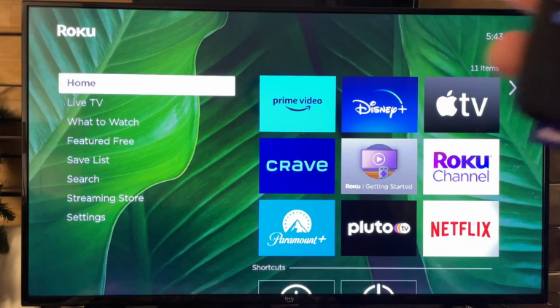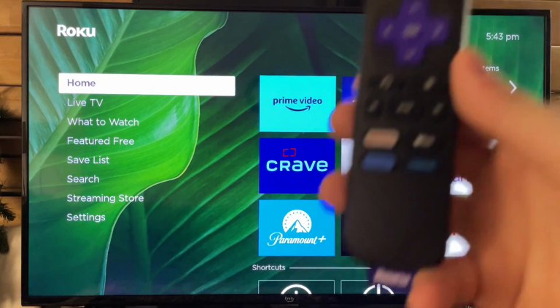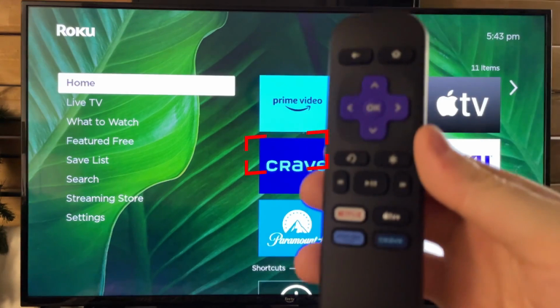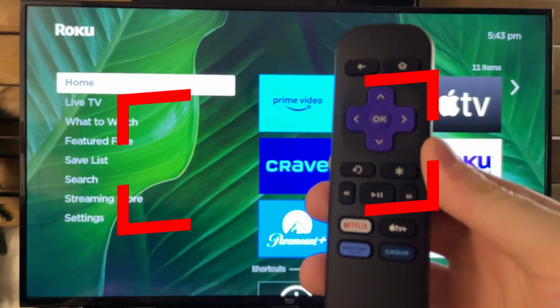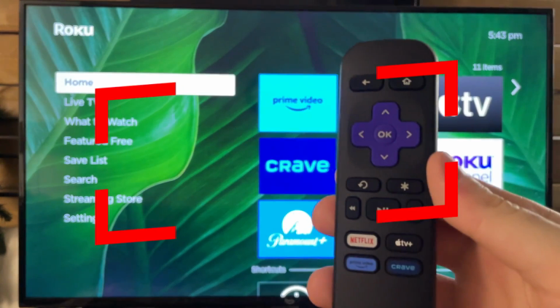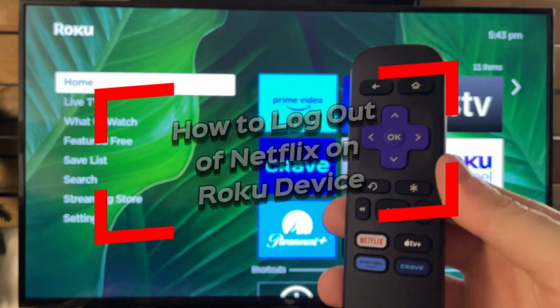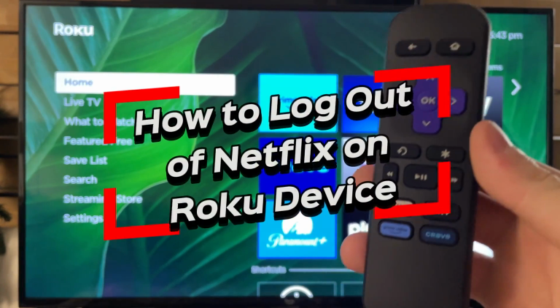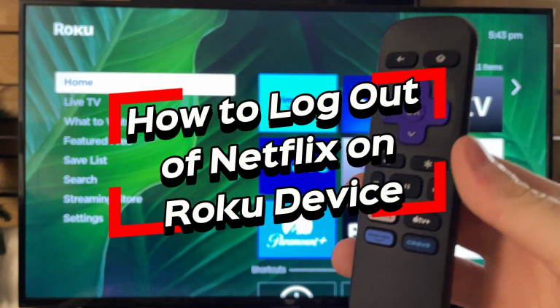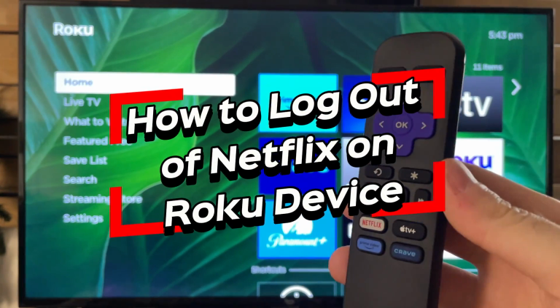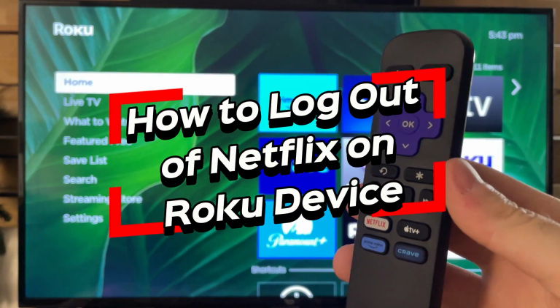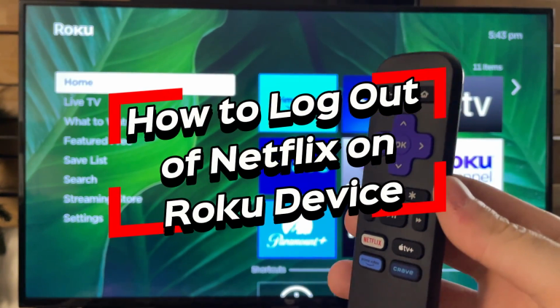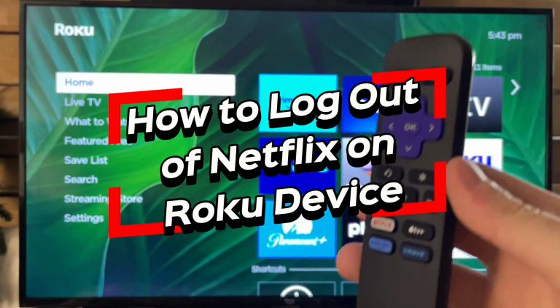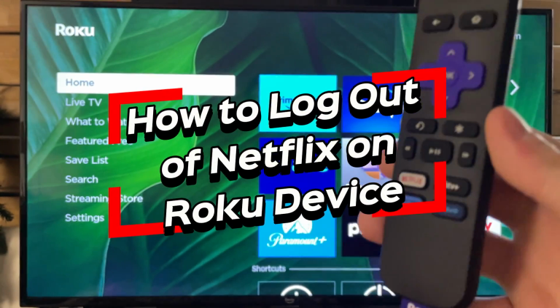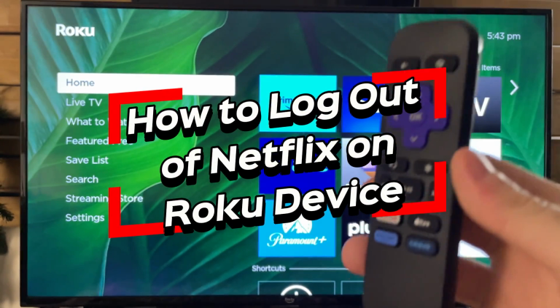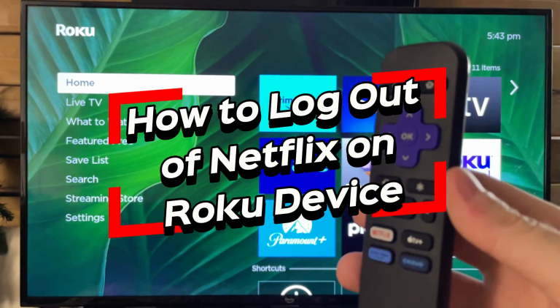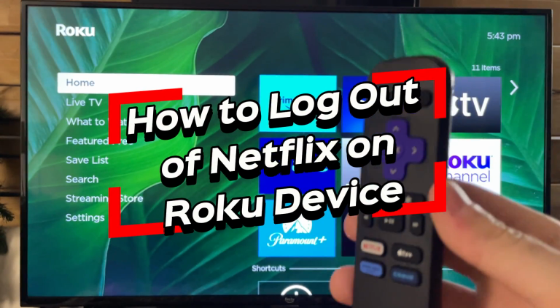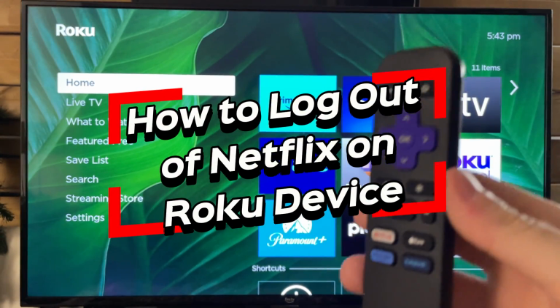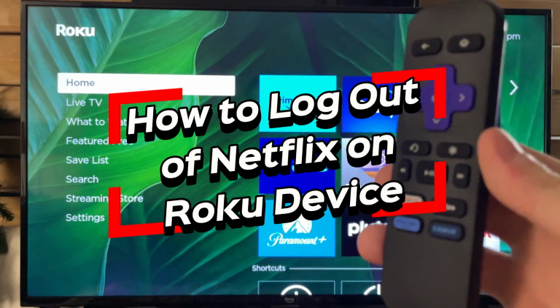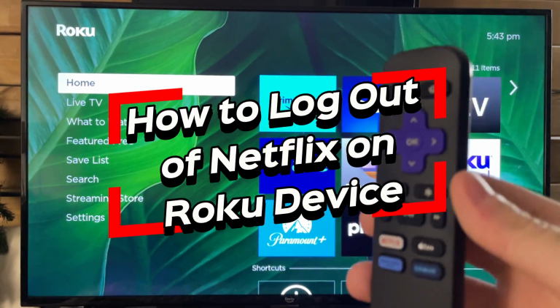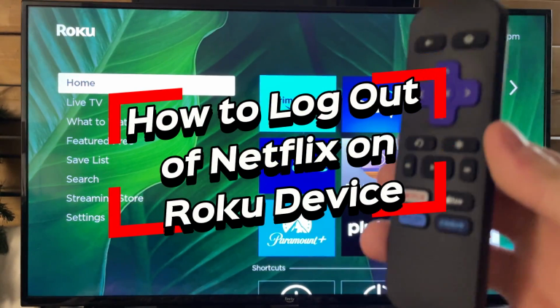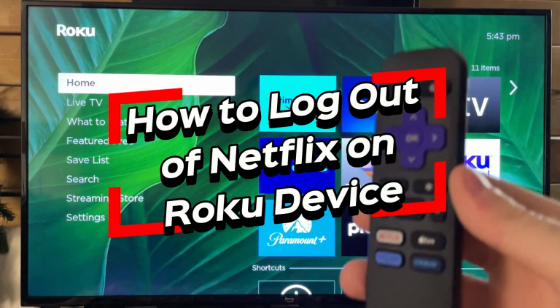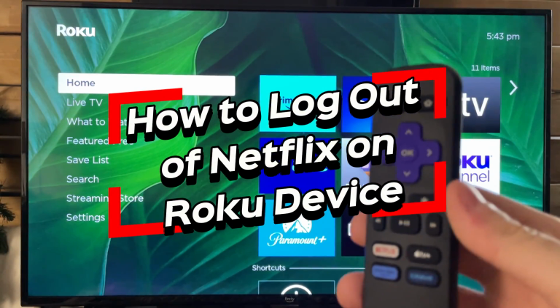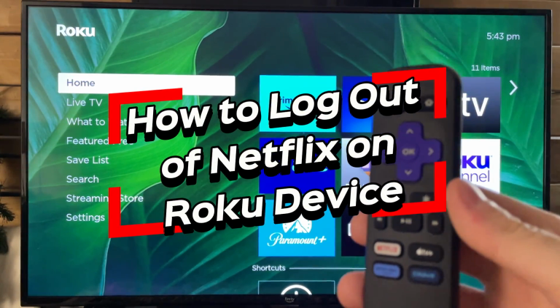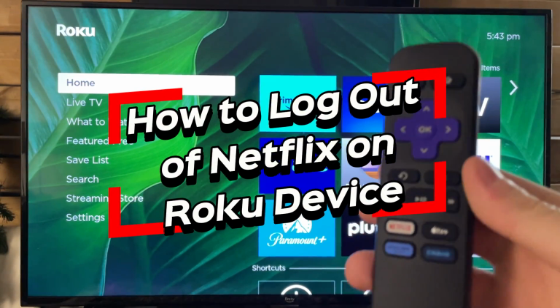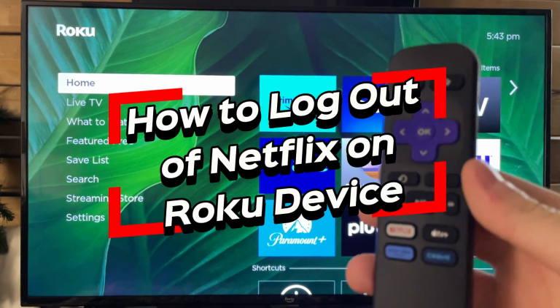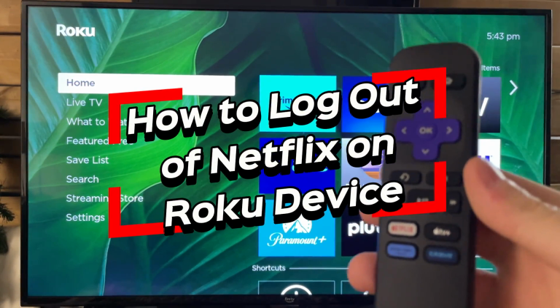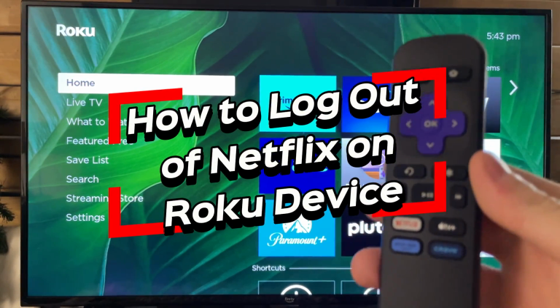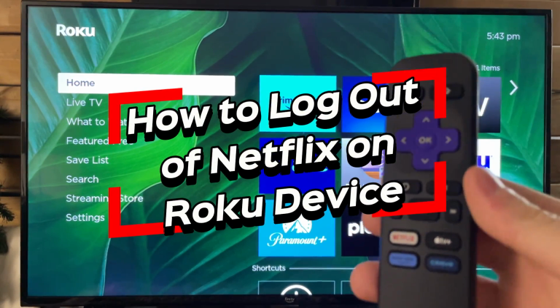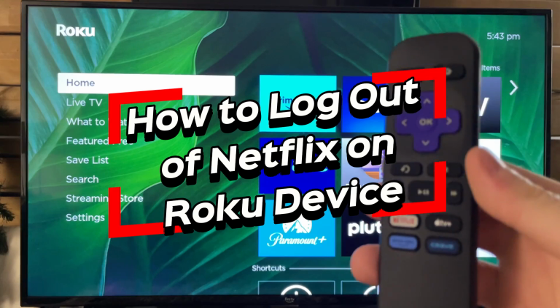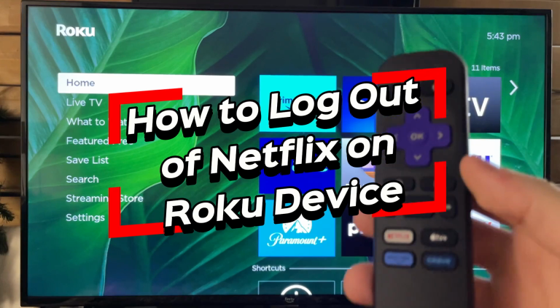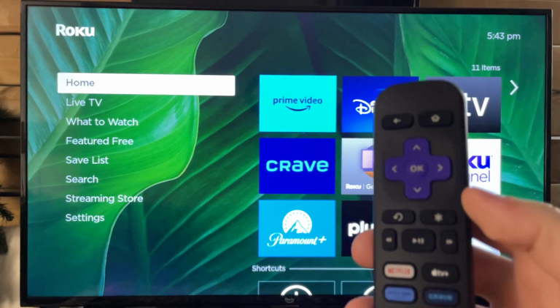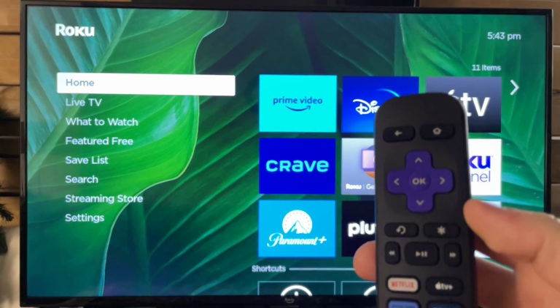In this video, I'm going to show you how to reset your Roku device to factory default settings.